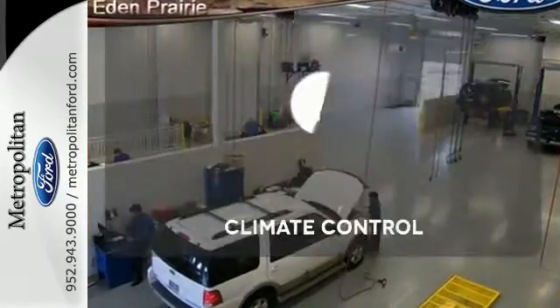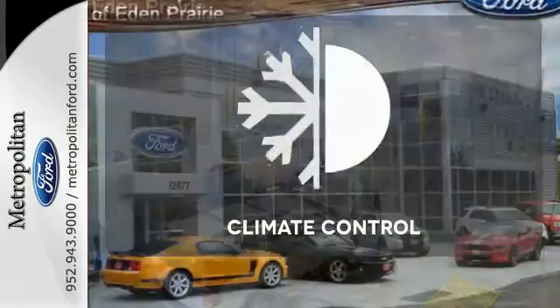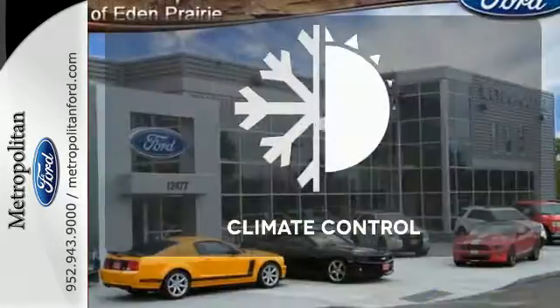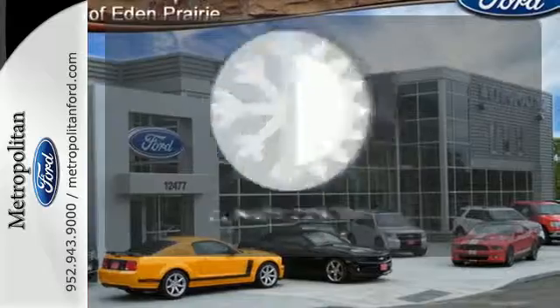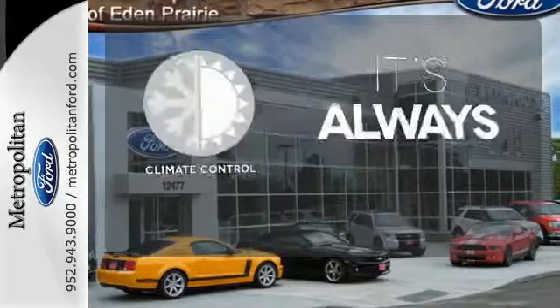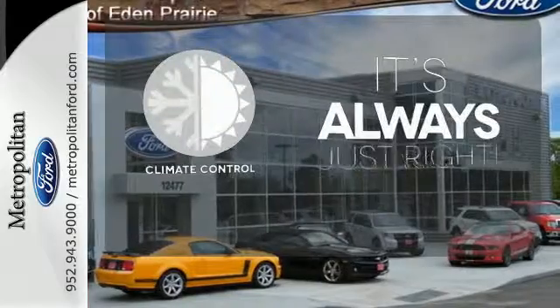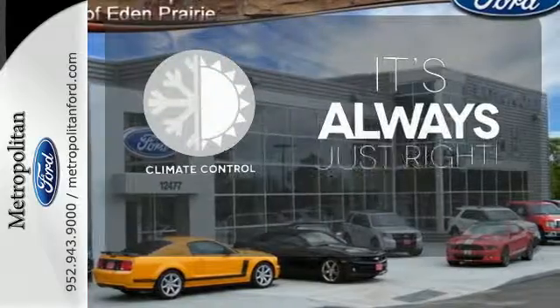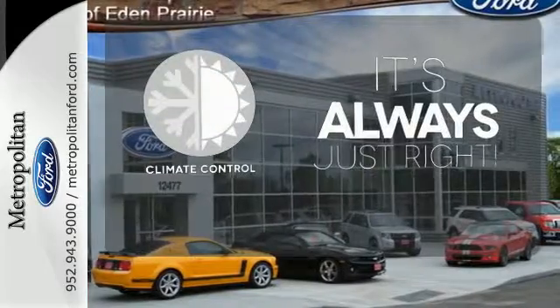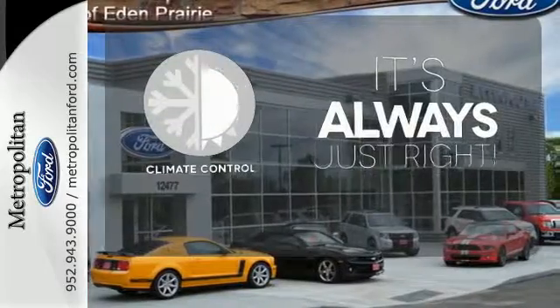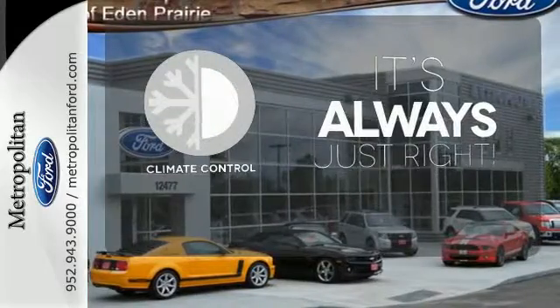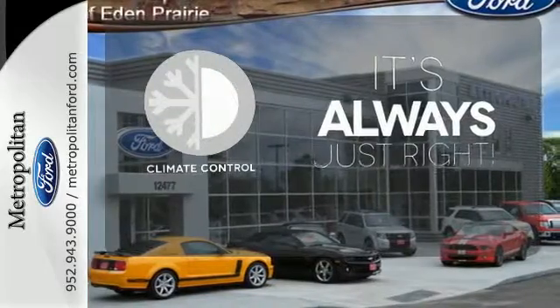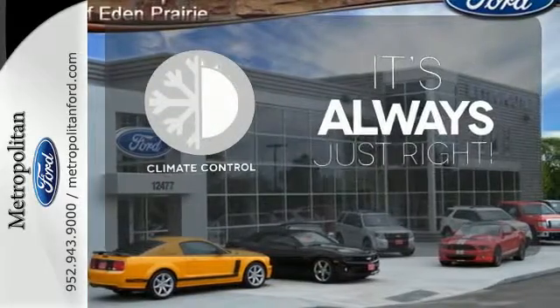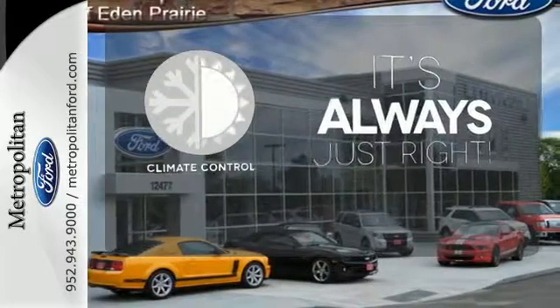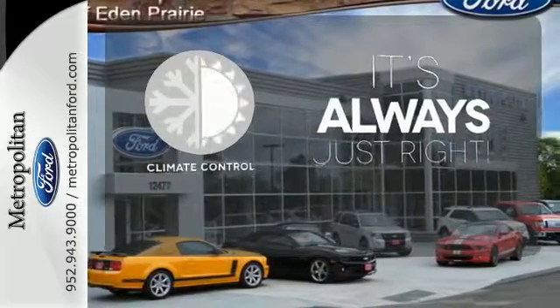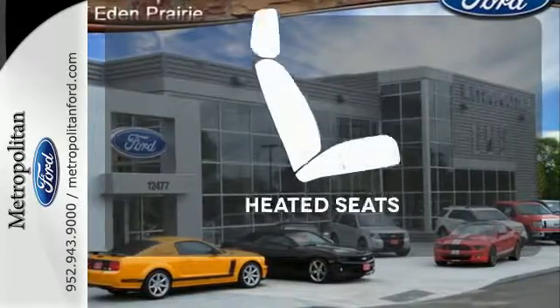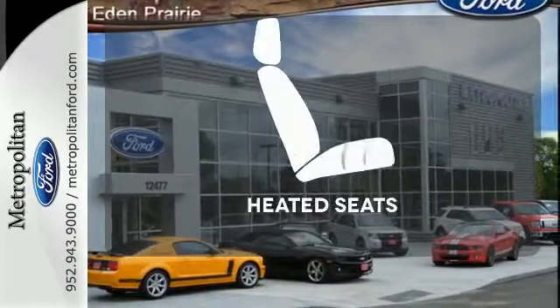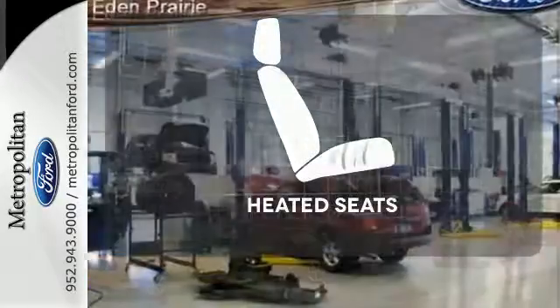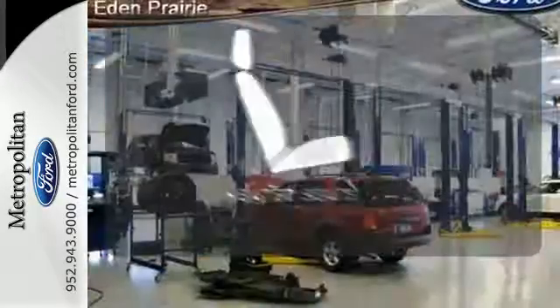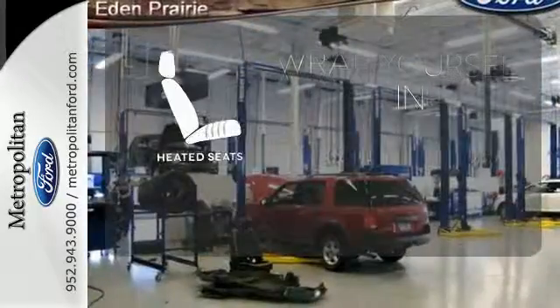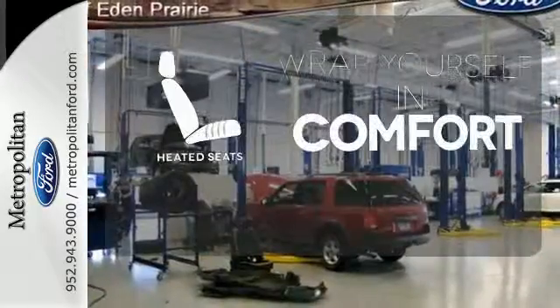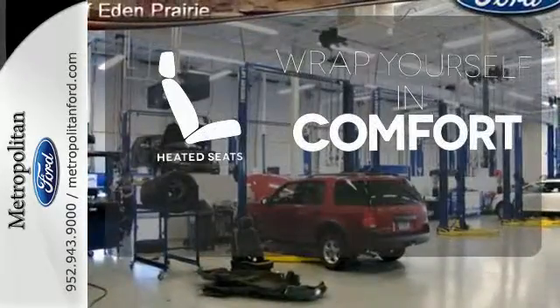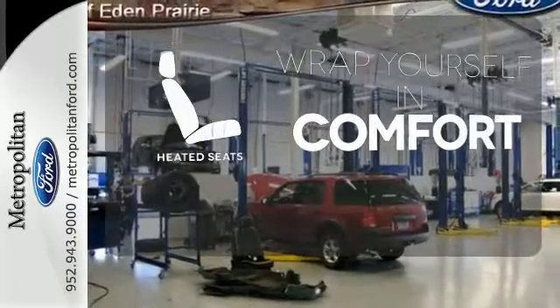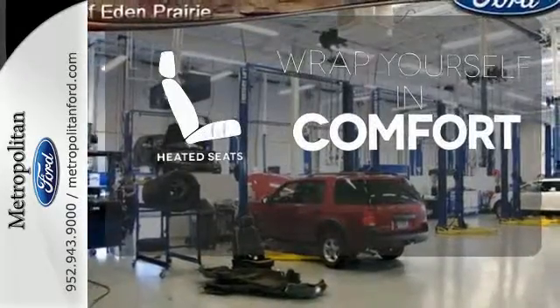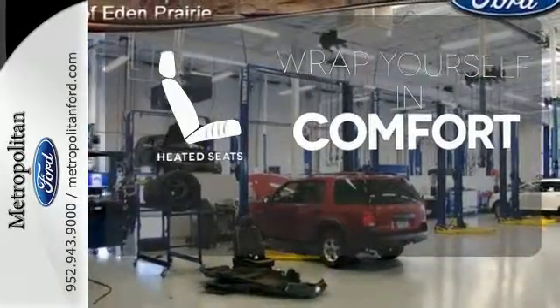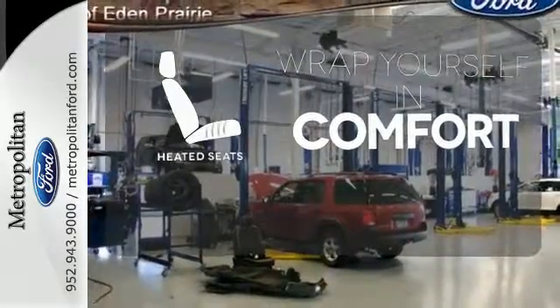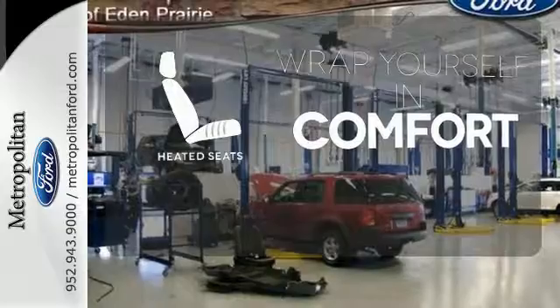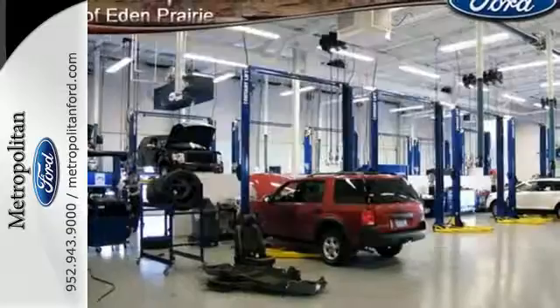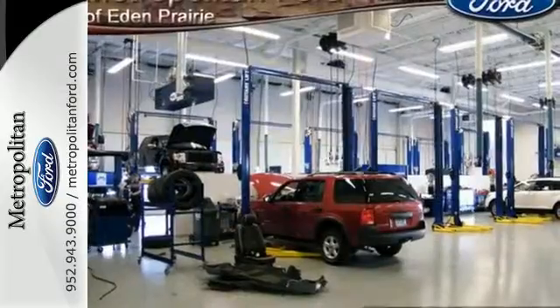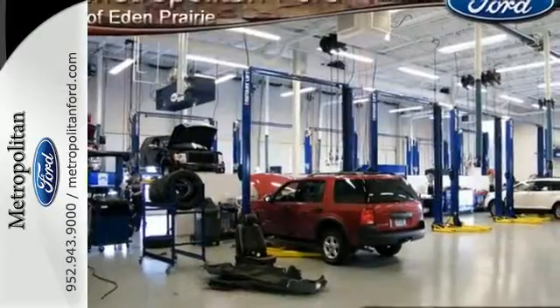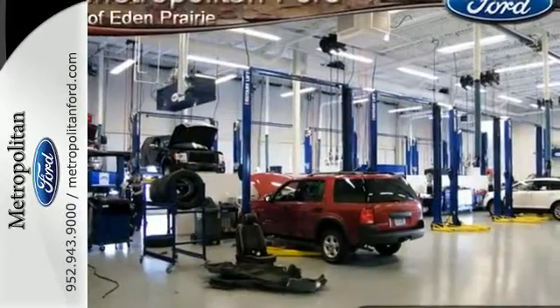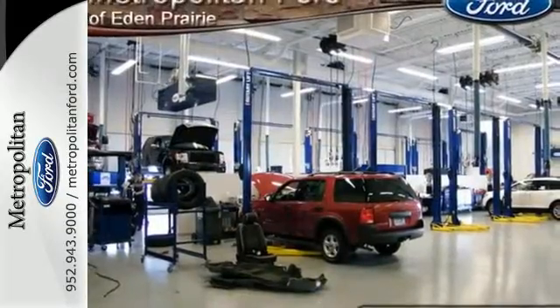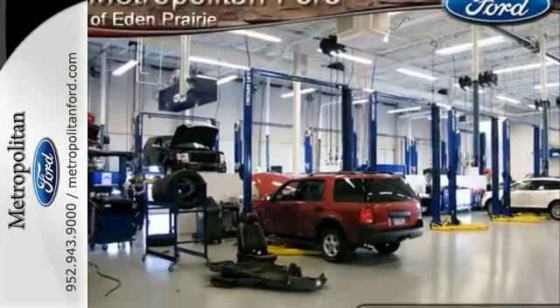Set it and forget it with the climate control. Ward off the chills with heated seats.